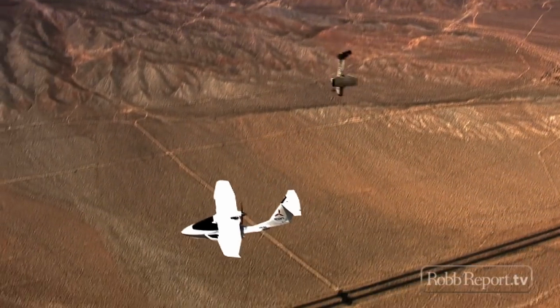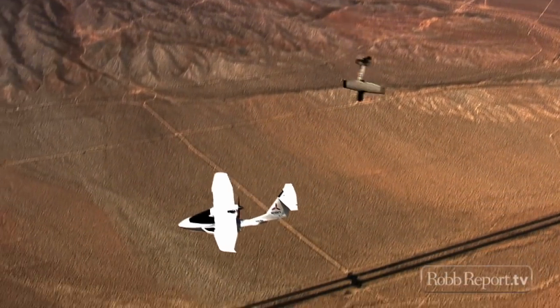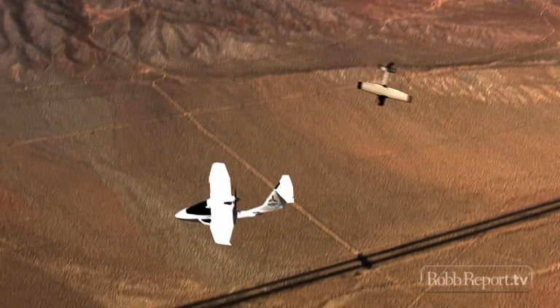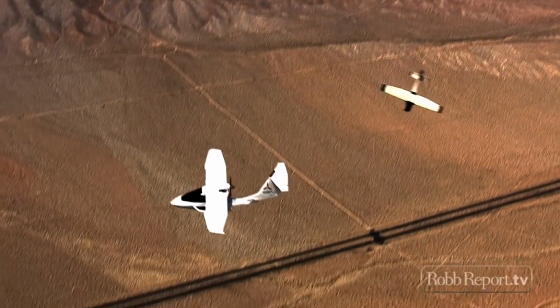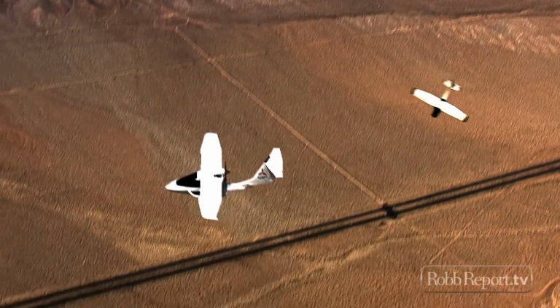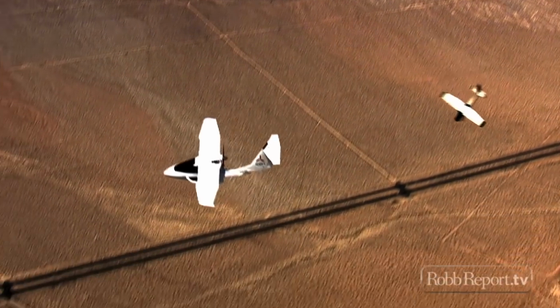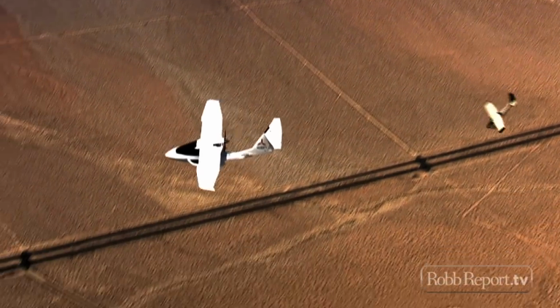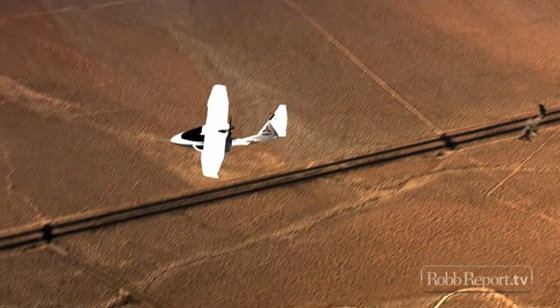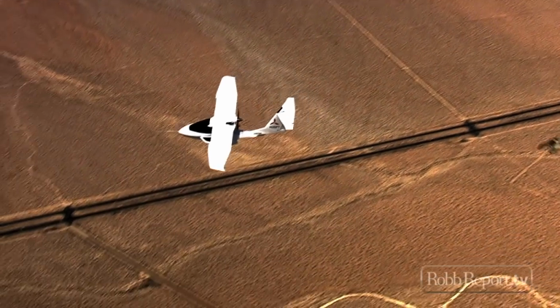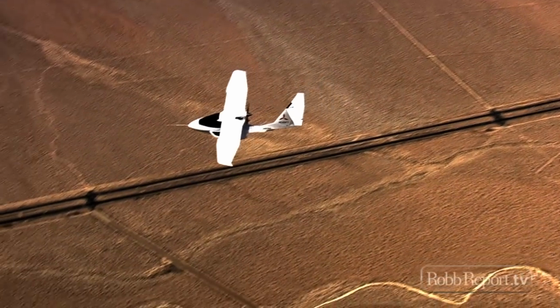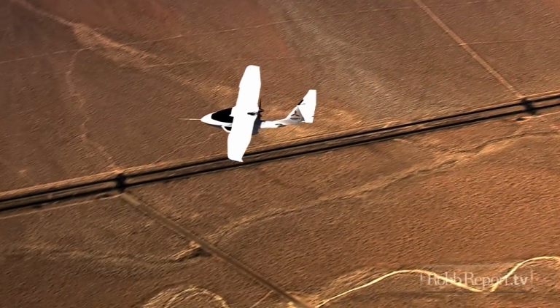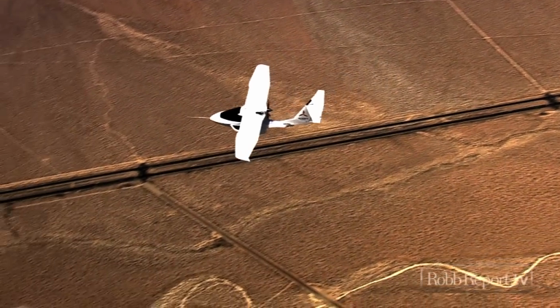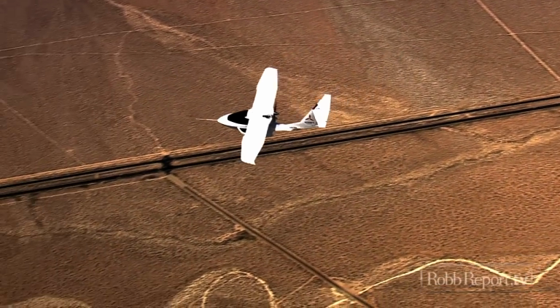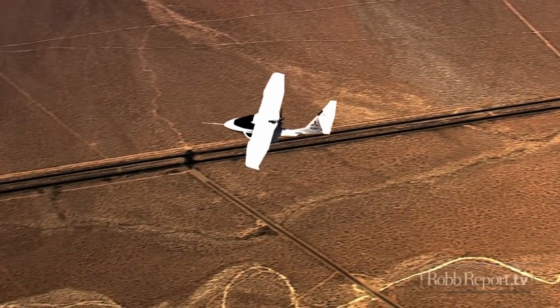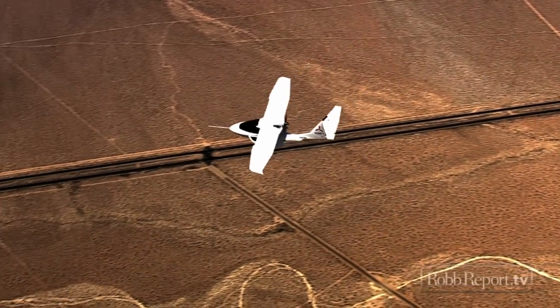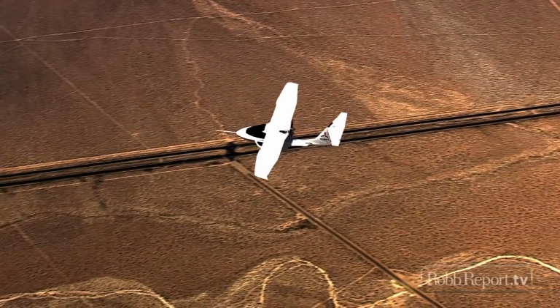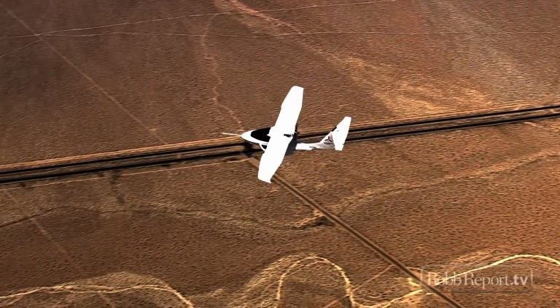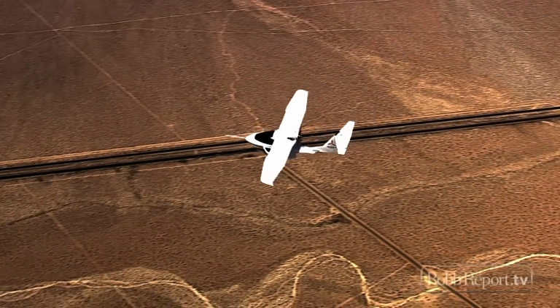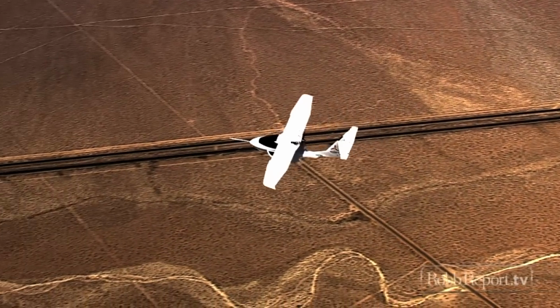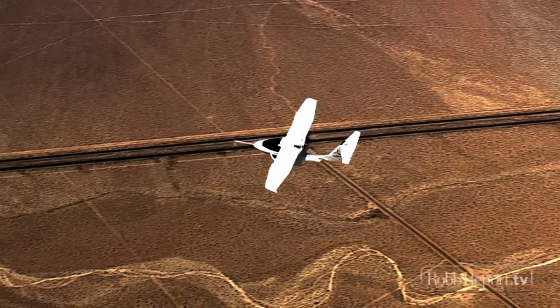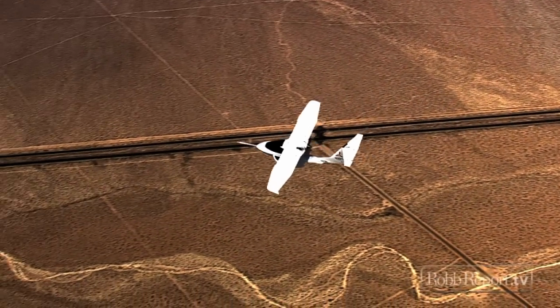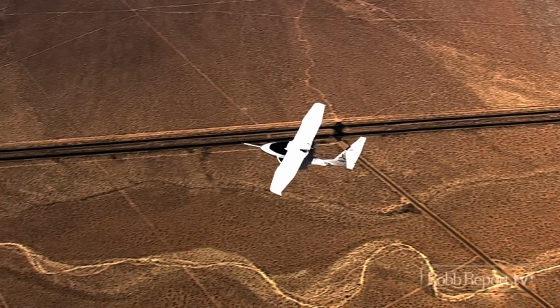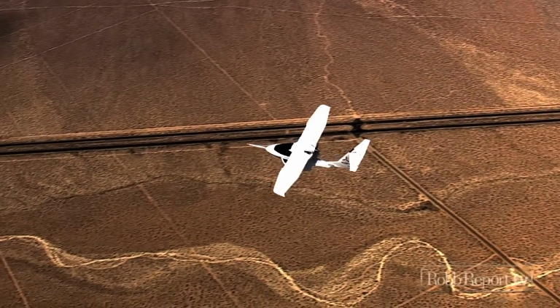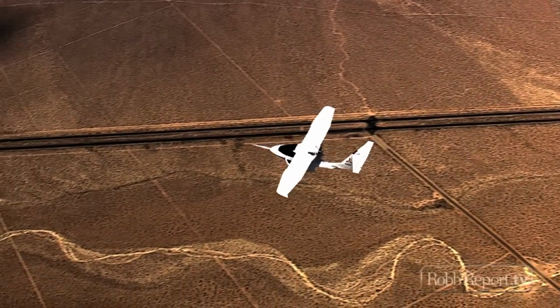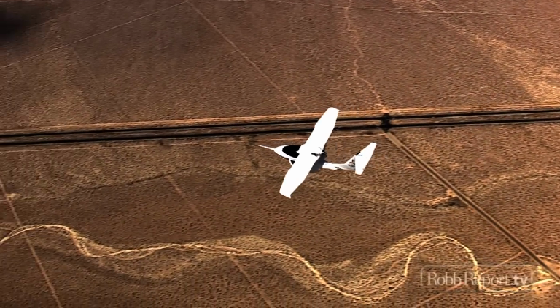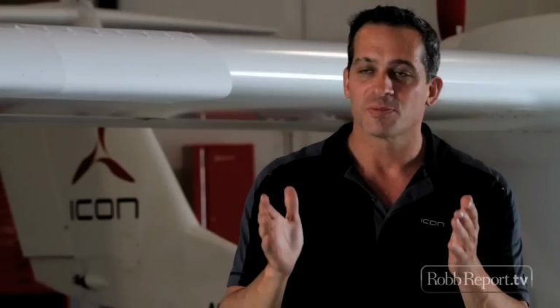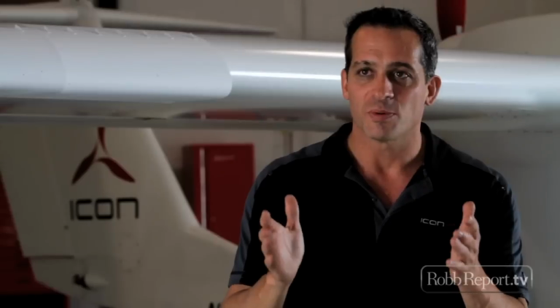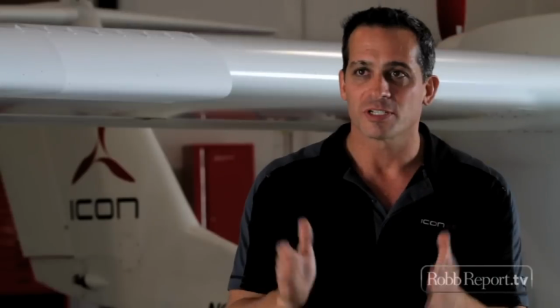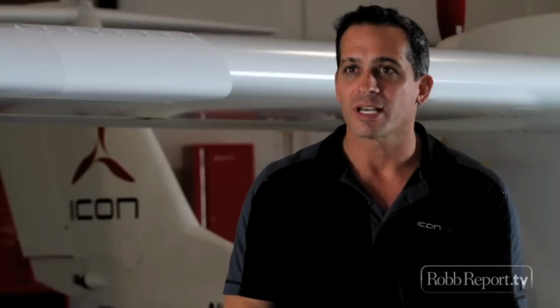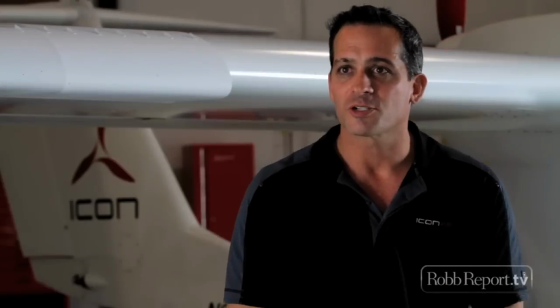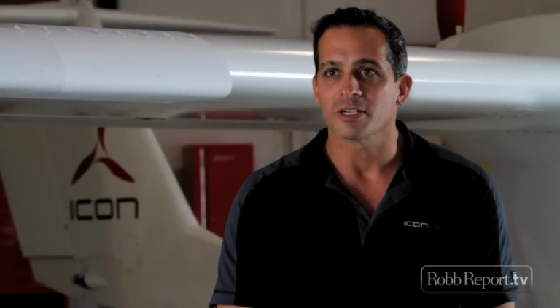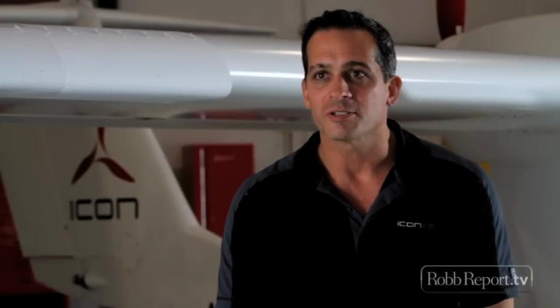With this kind of side-by-side demonstration, you can see exactly how effective spin resistance actually is.